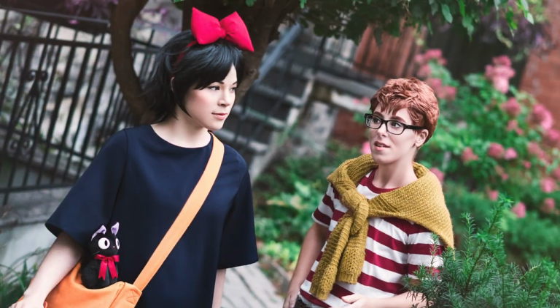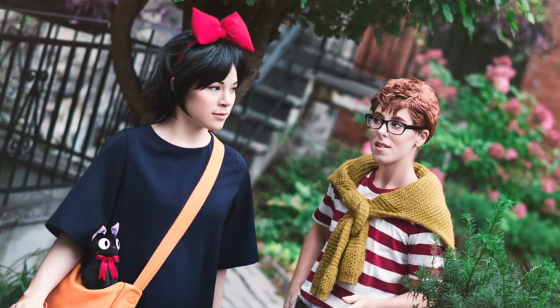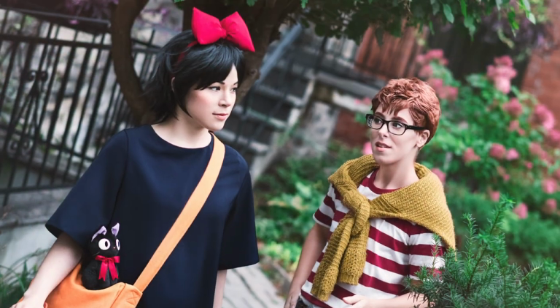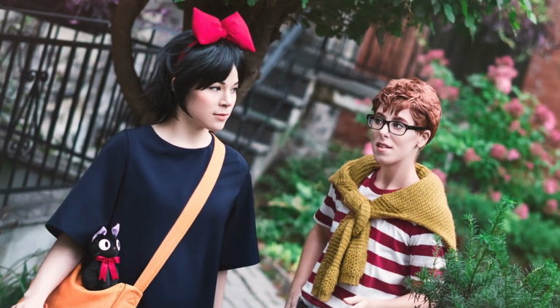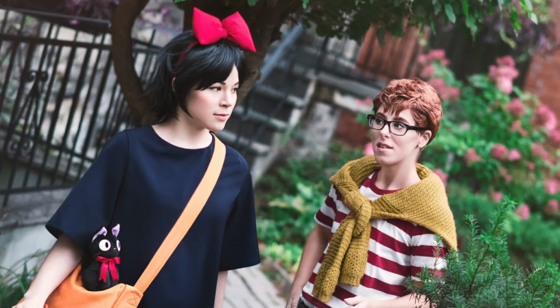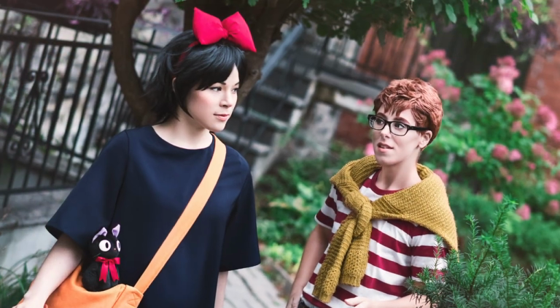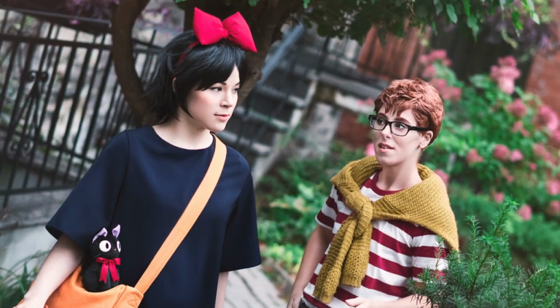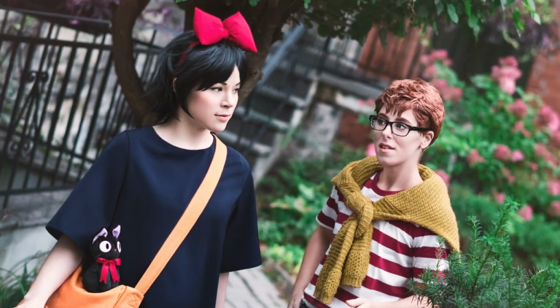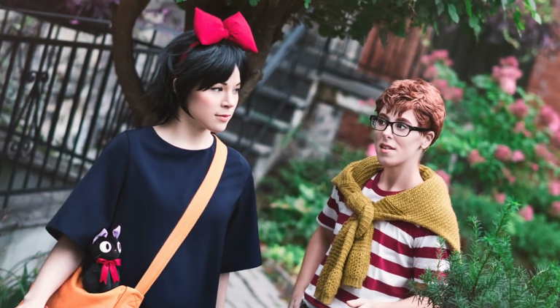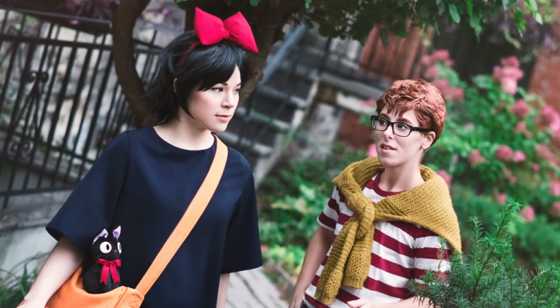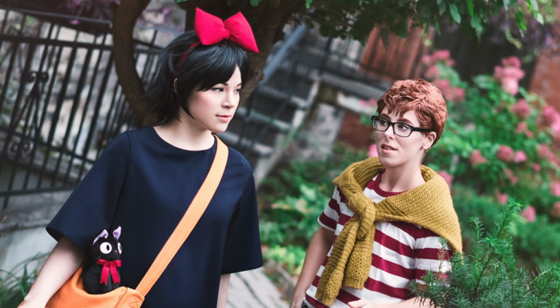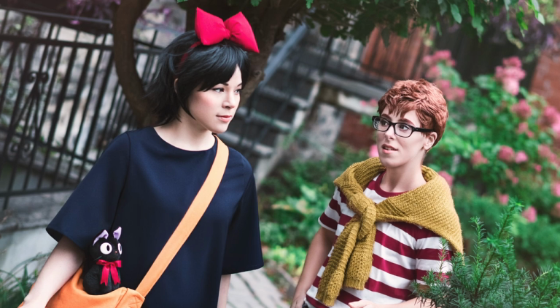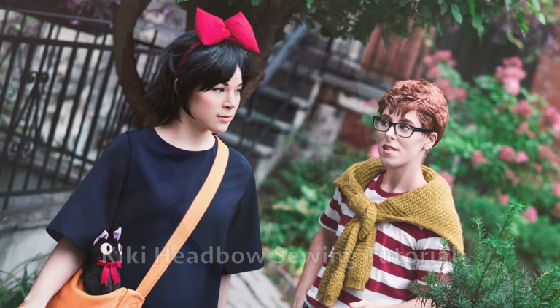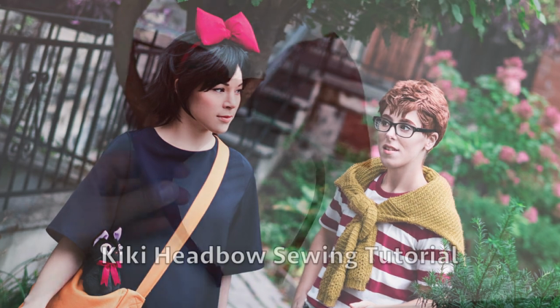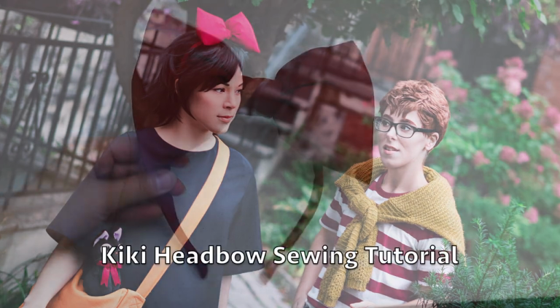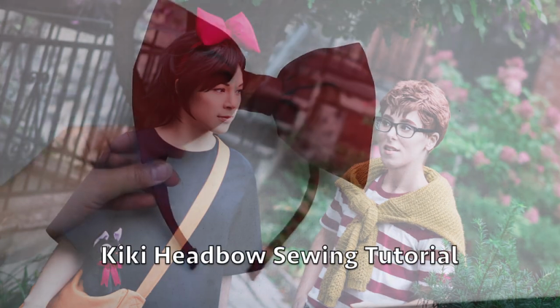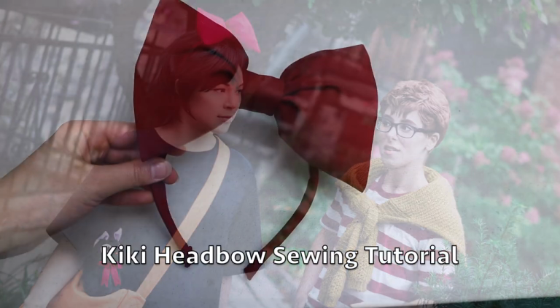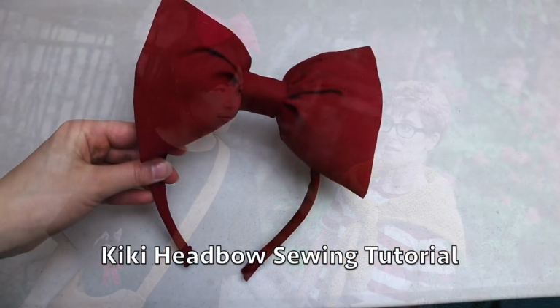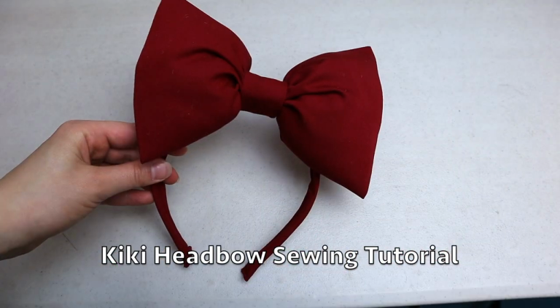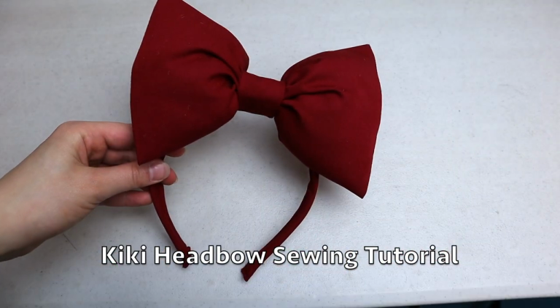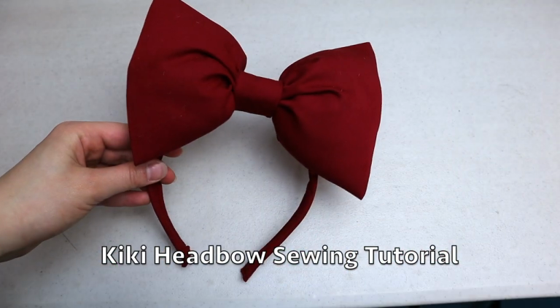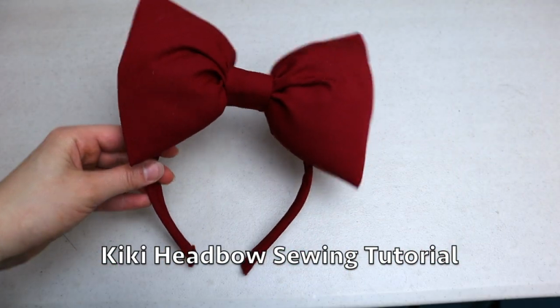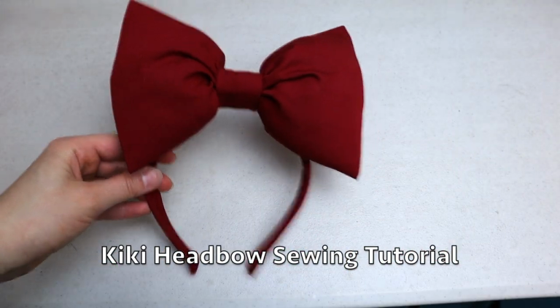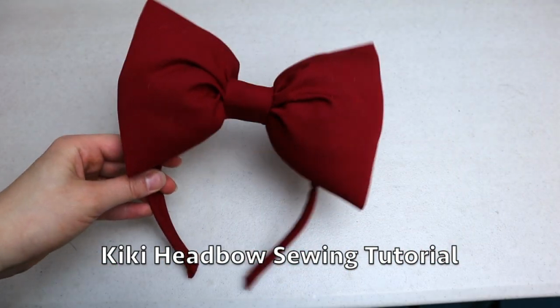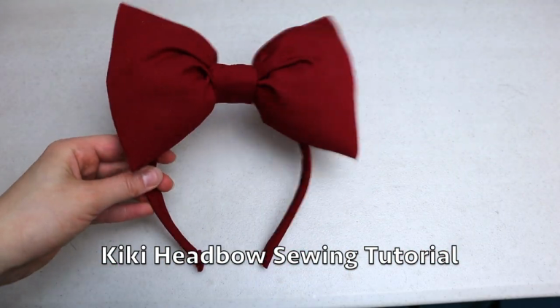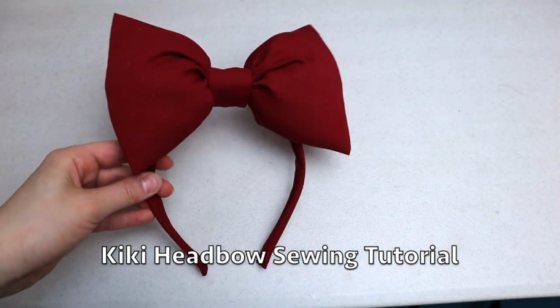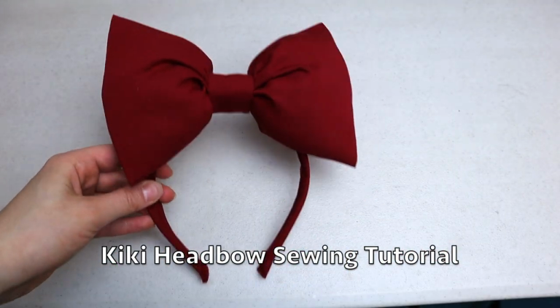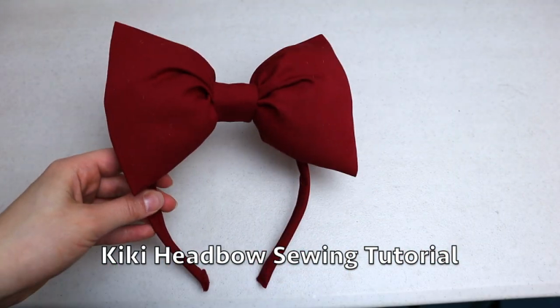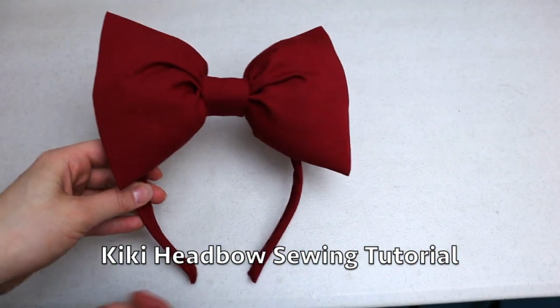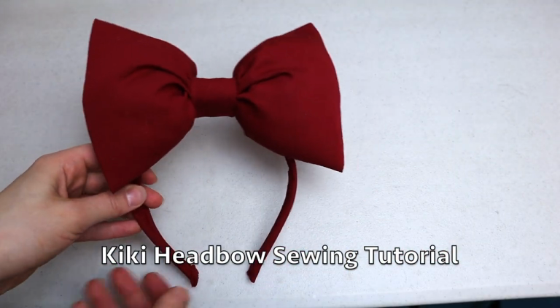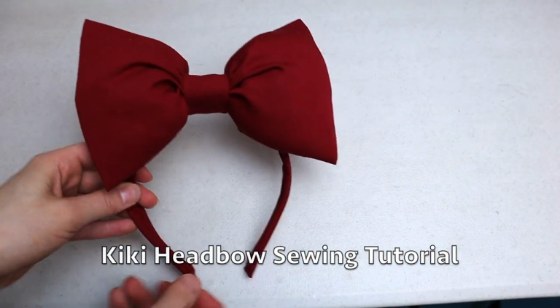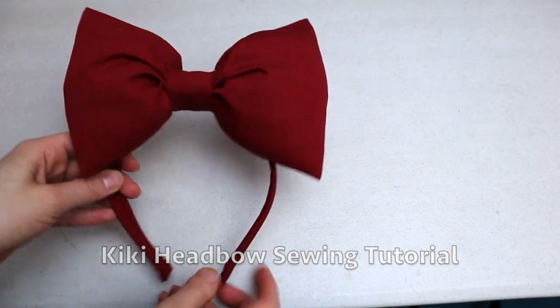Hello, it's Sasa here and today in this sewing tutorial I'm going to share how I make my kiki head bow.